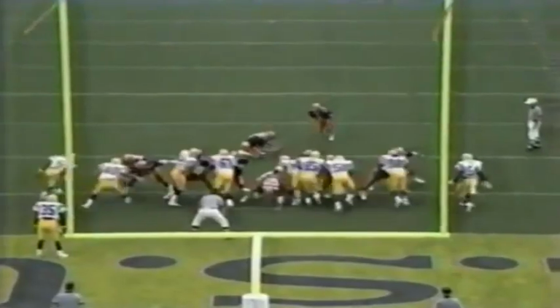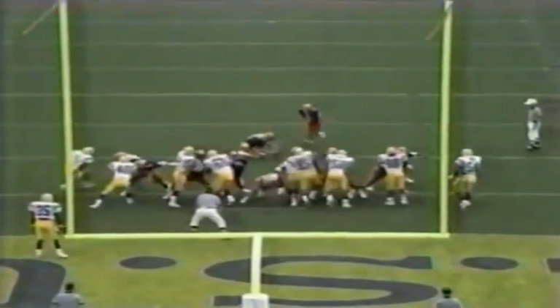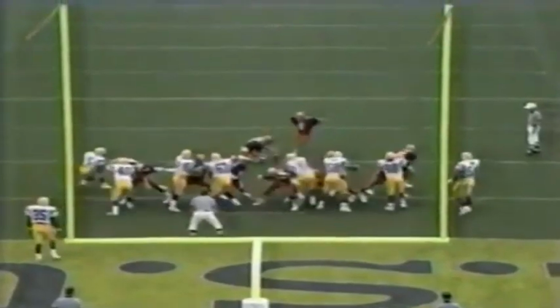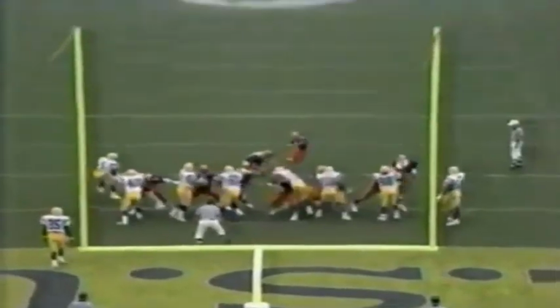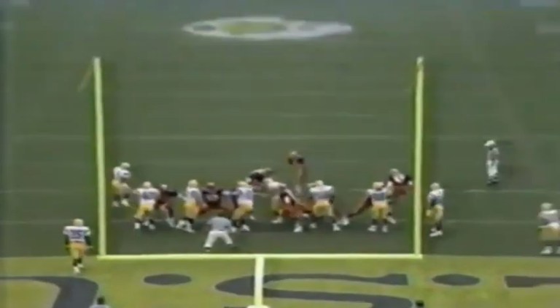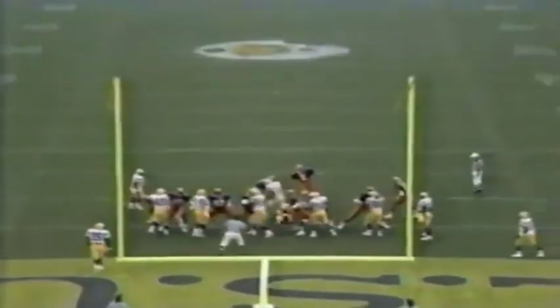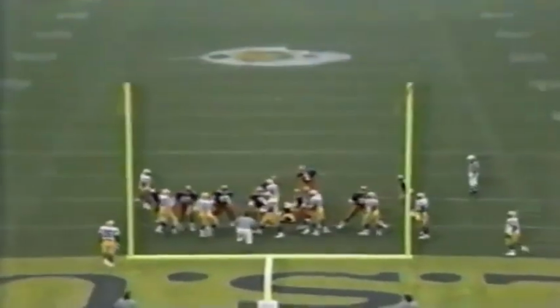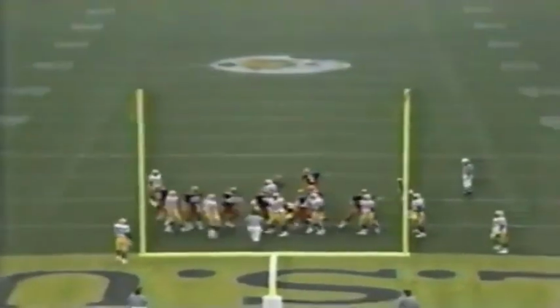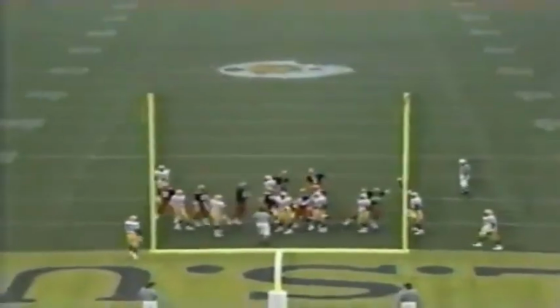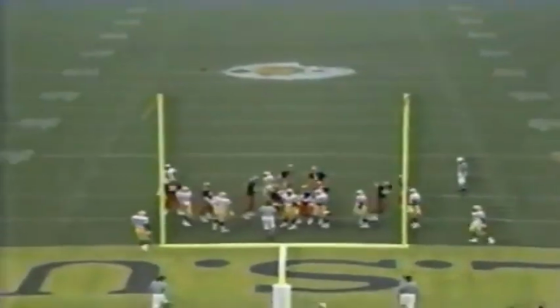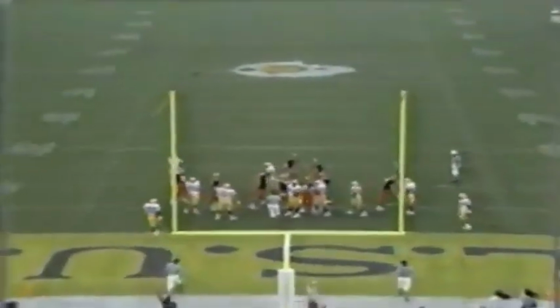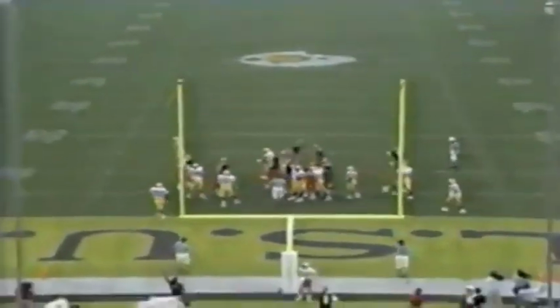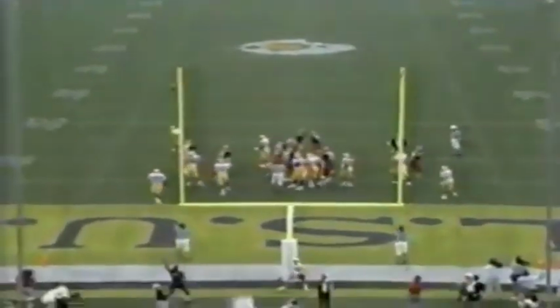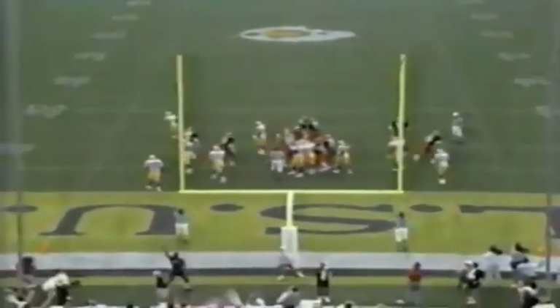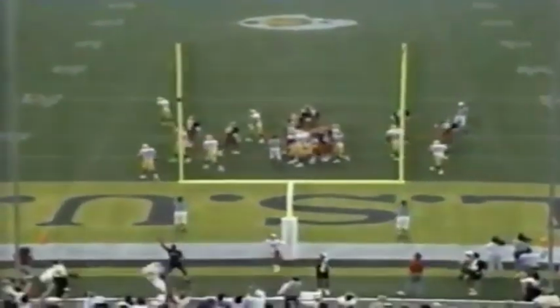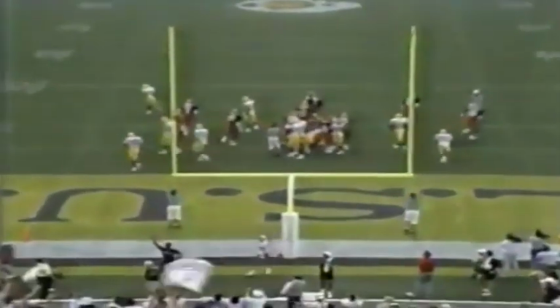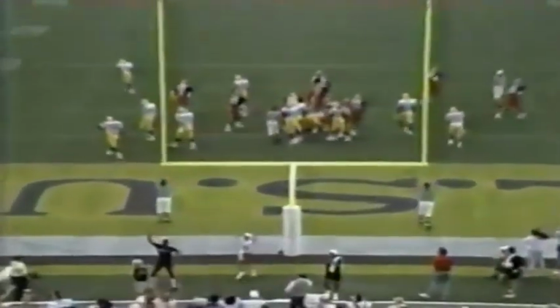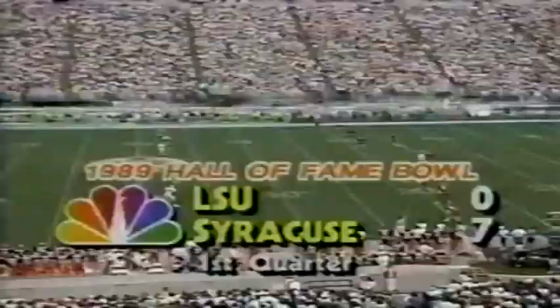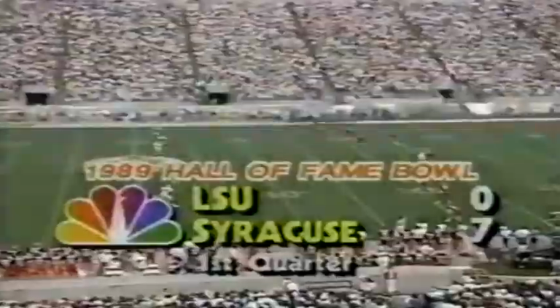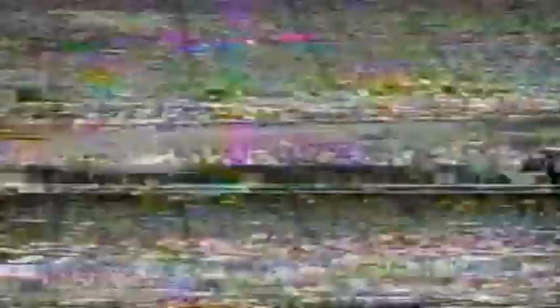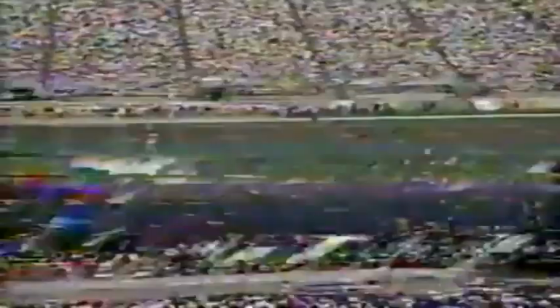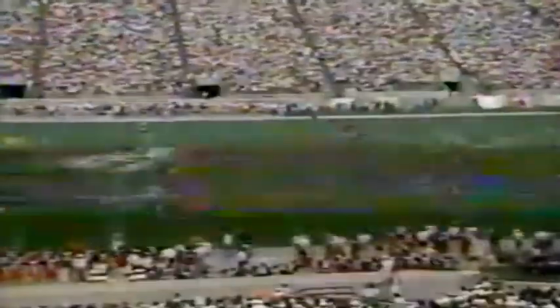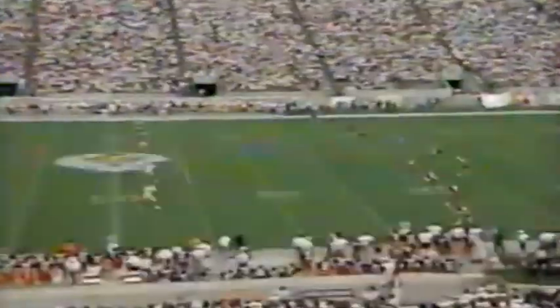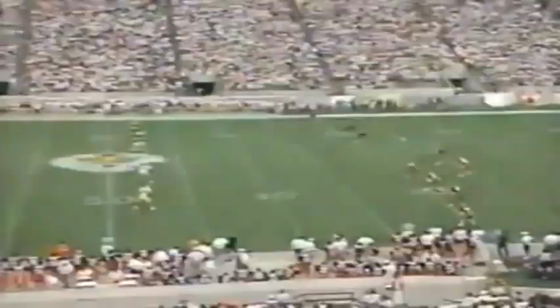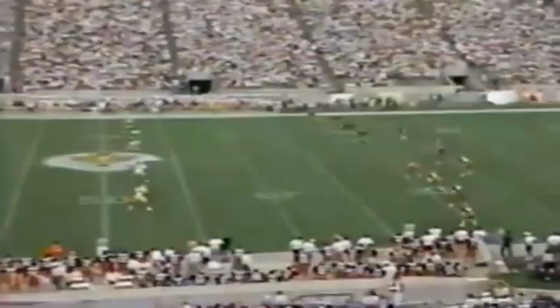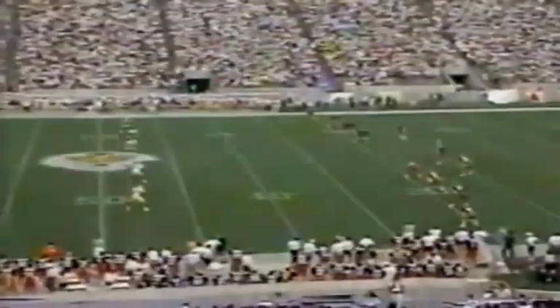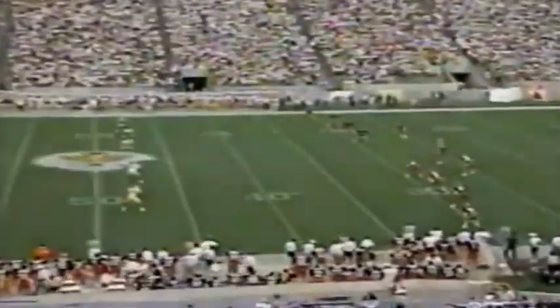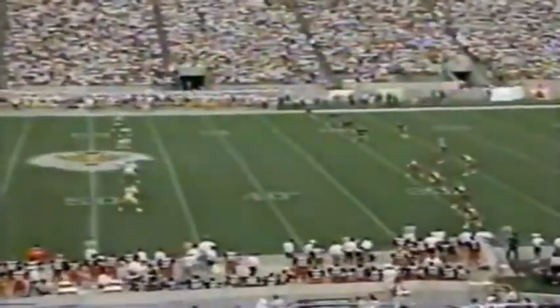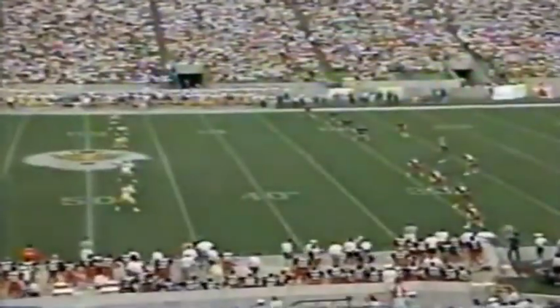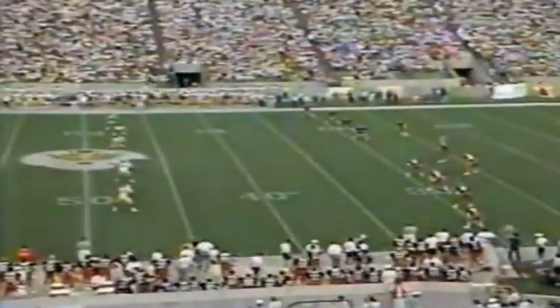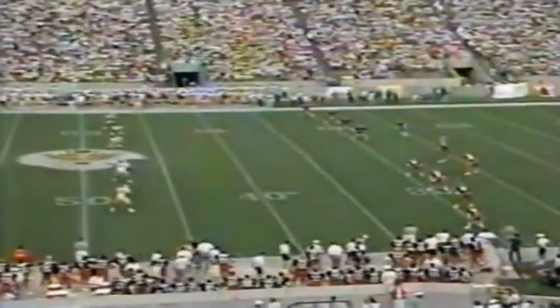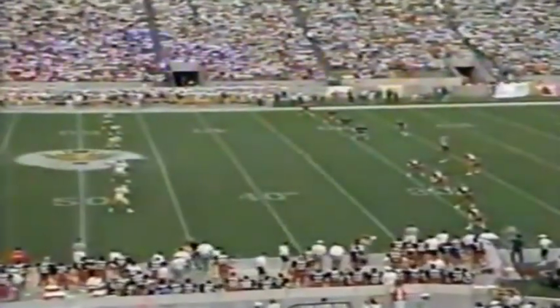Drummond — touchdown! Syracuse has hit 262 in a row, an NCAA record, and has a lead on their first possession of the game.